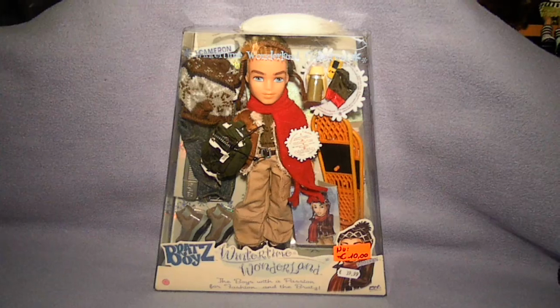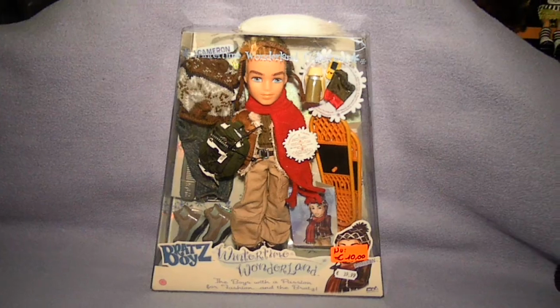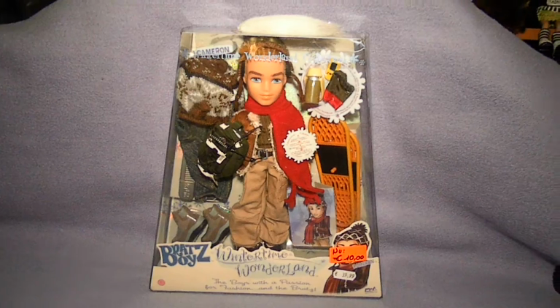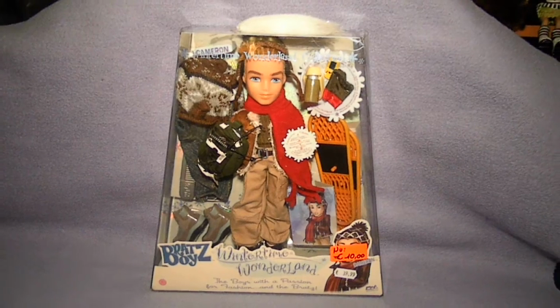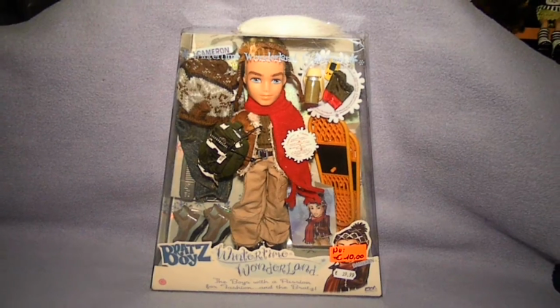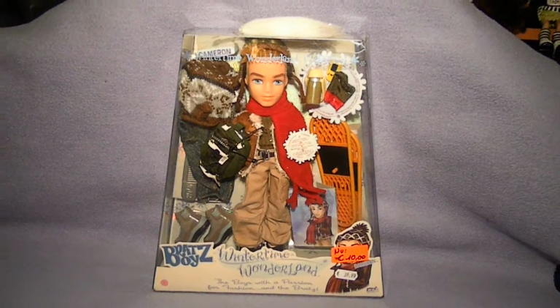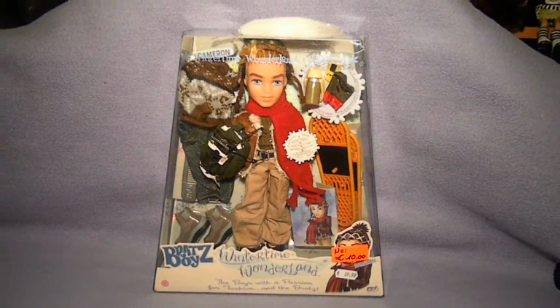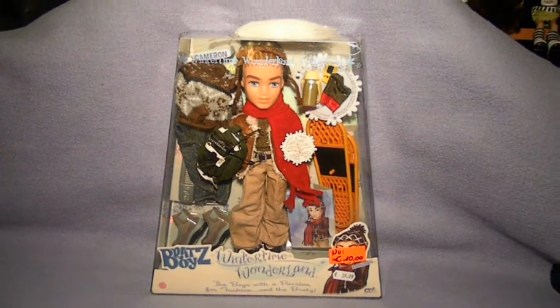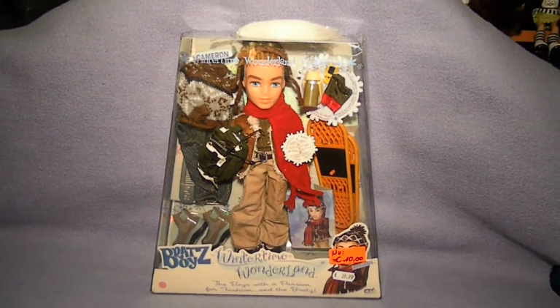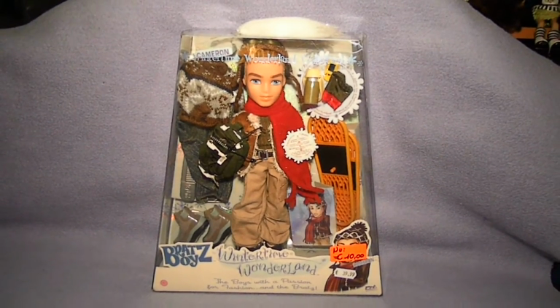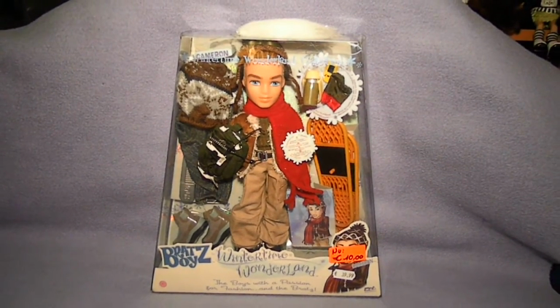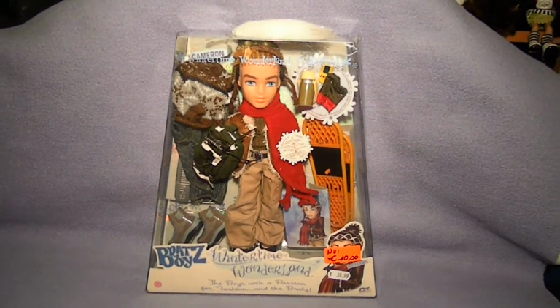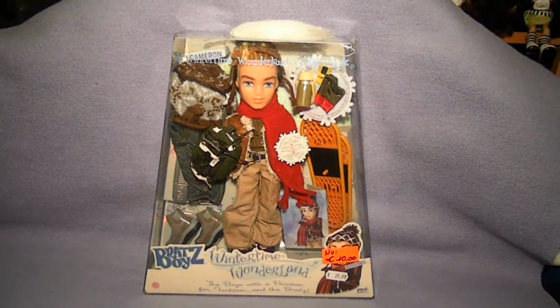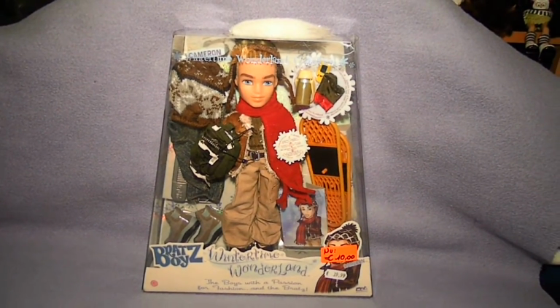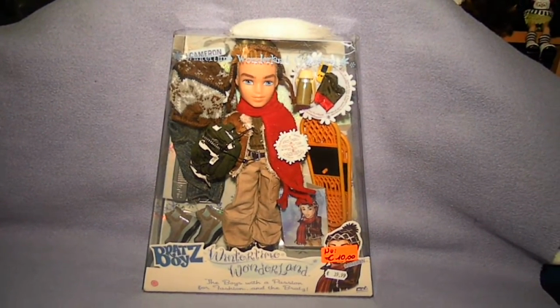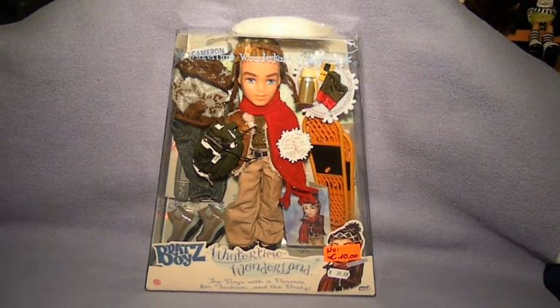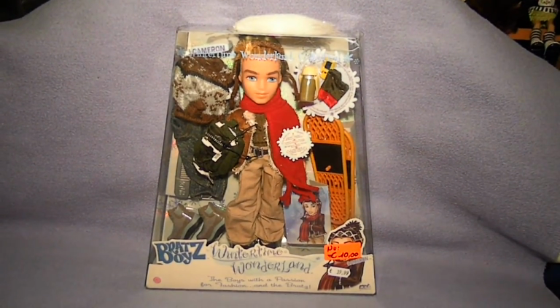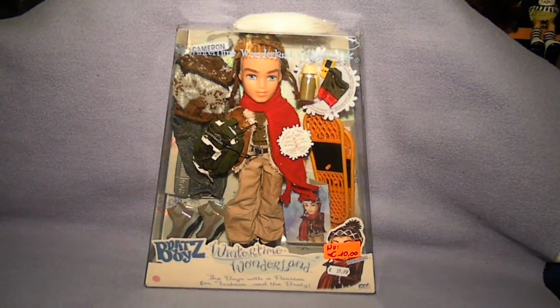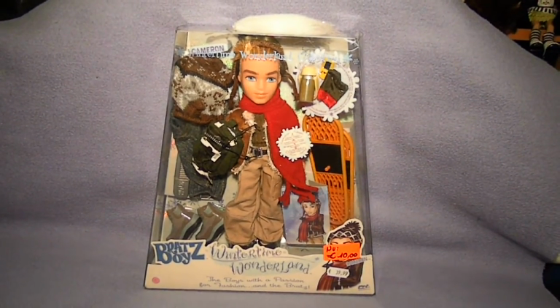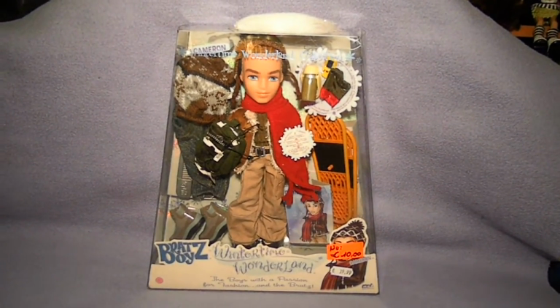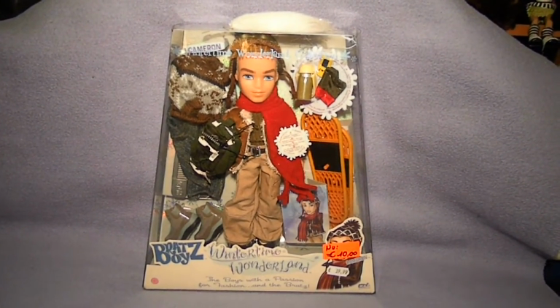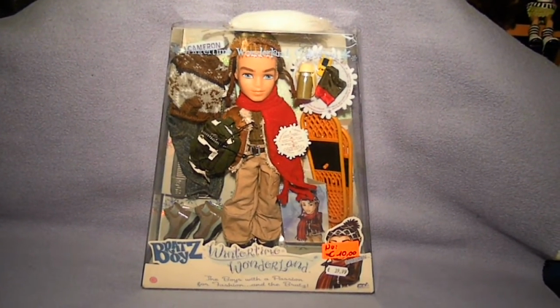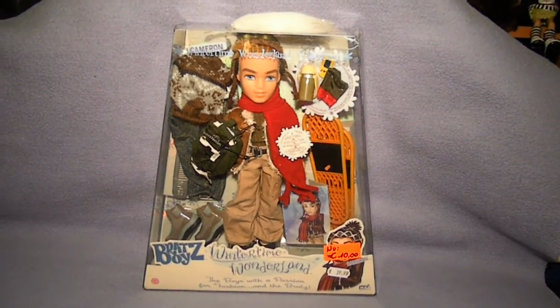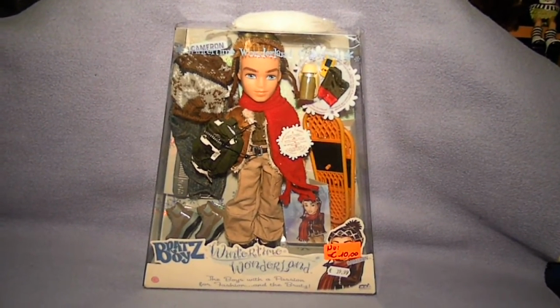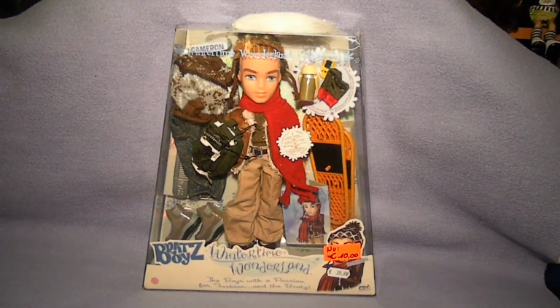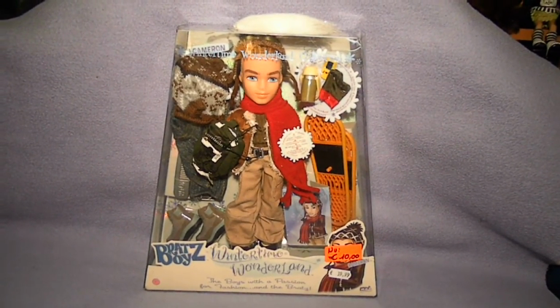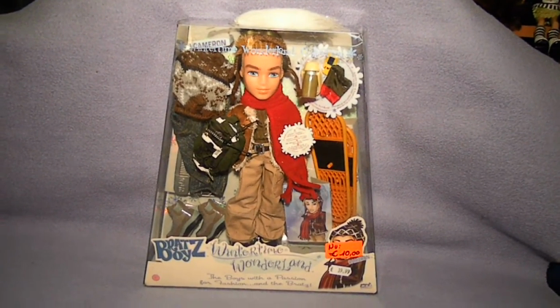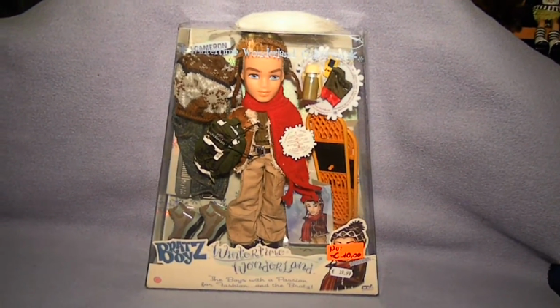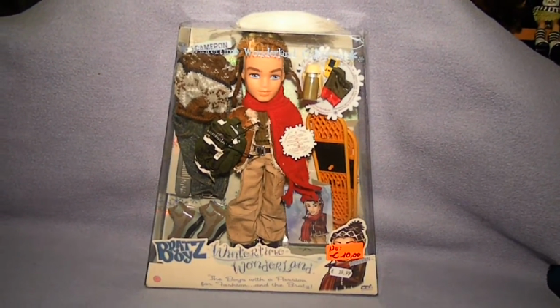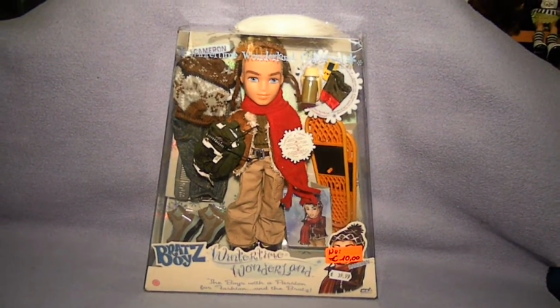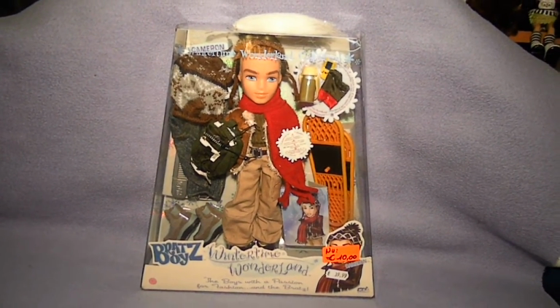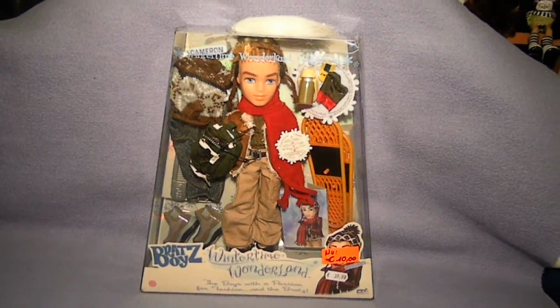Hey guys! Here is my review on Brad's Wintertime Wonderland, Cameron.